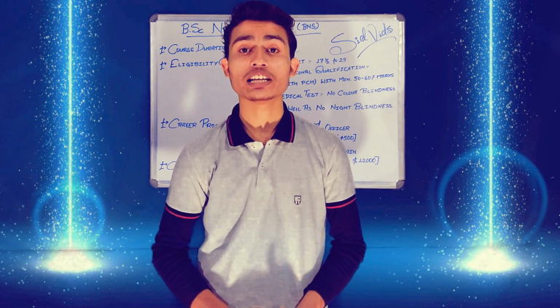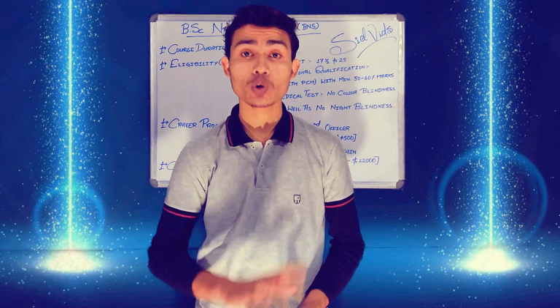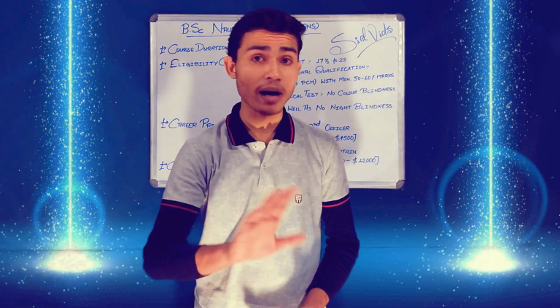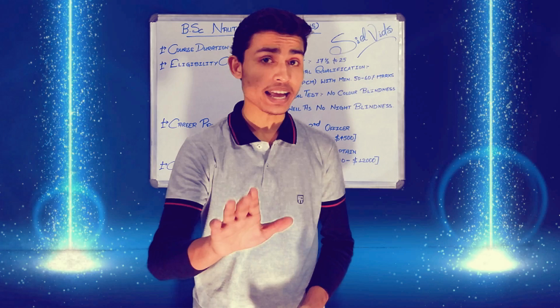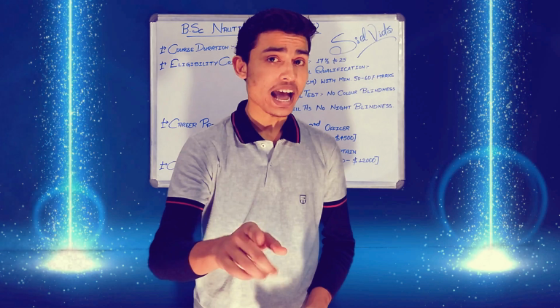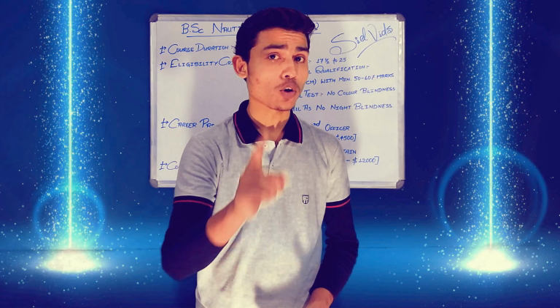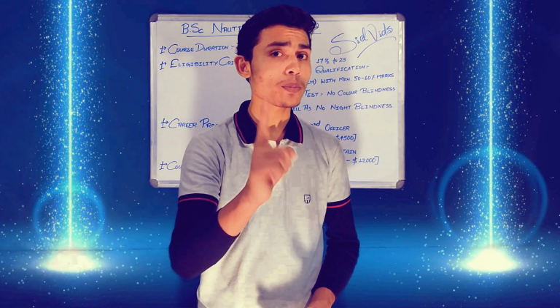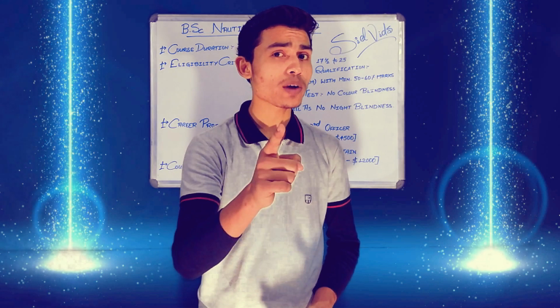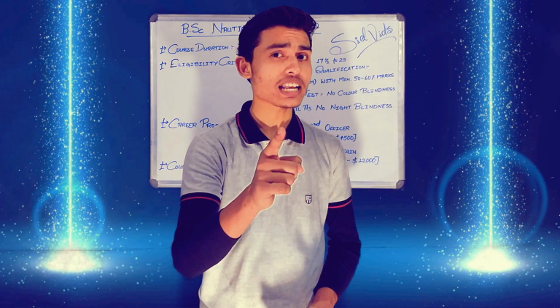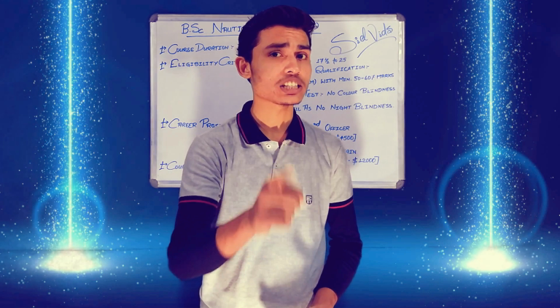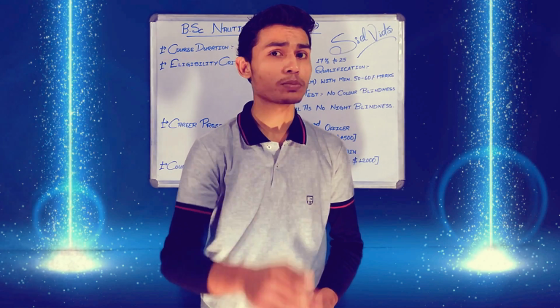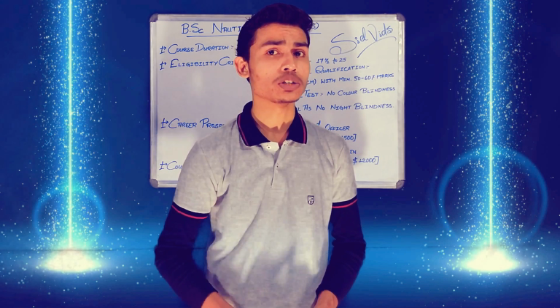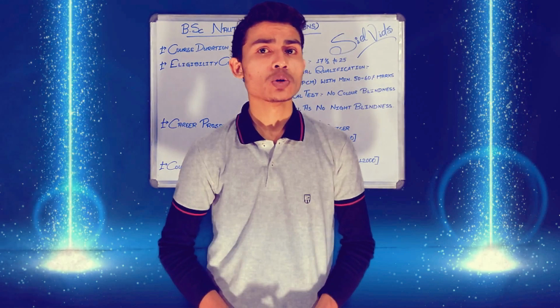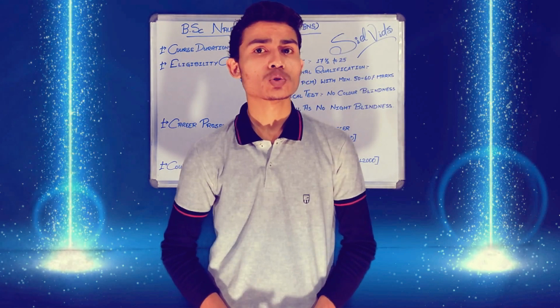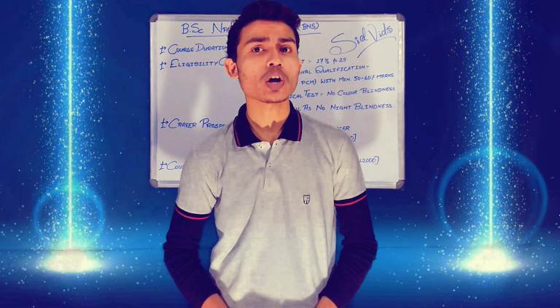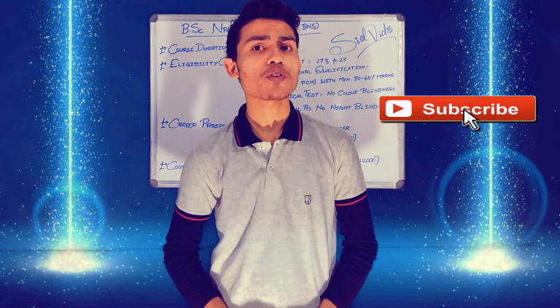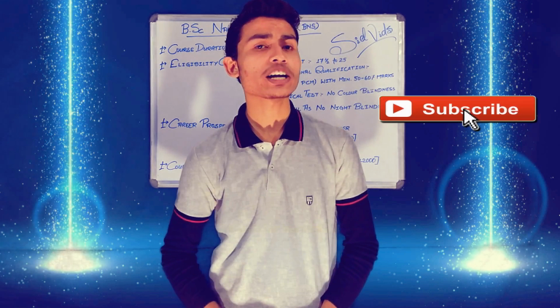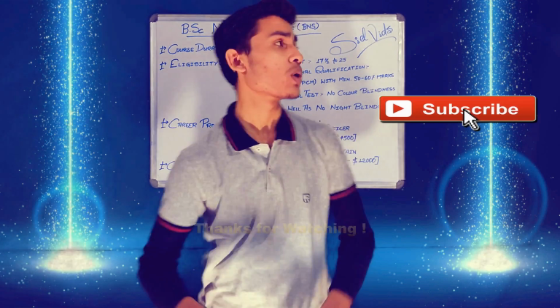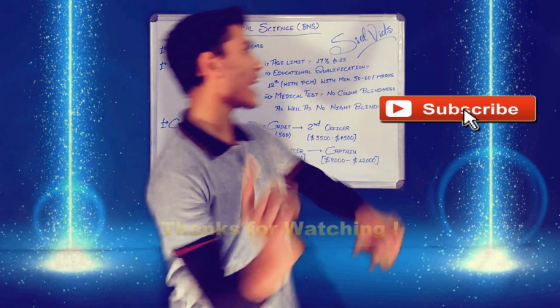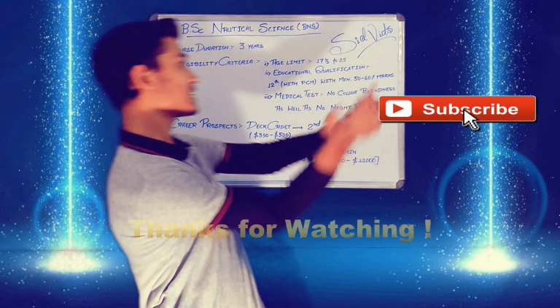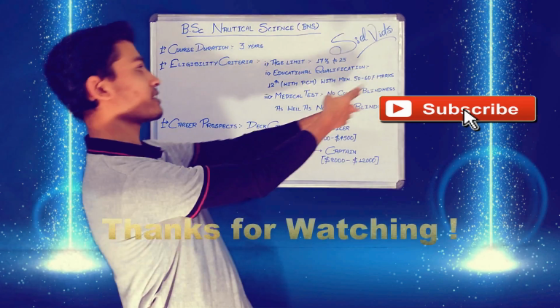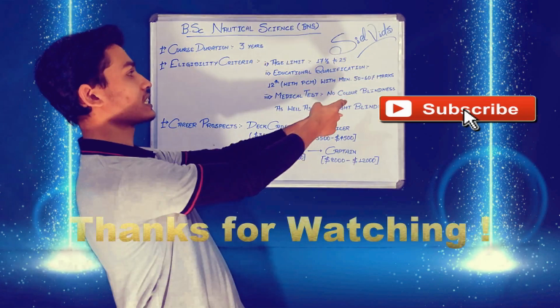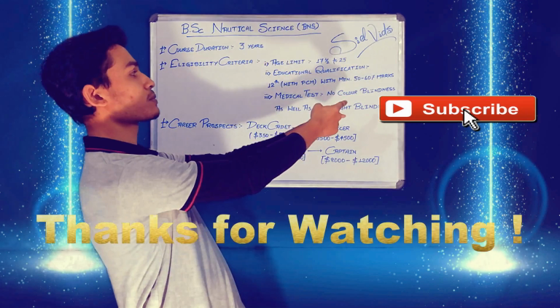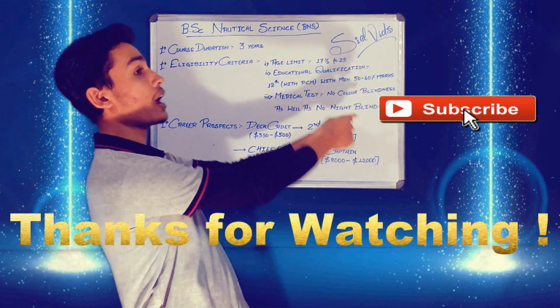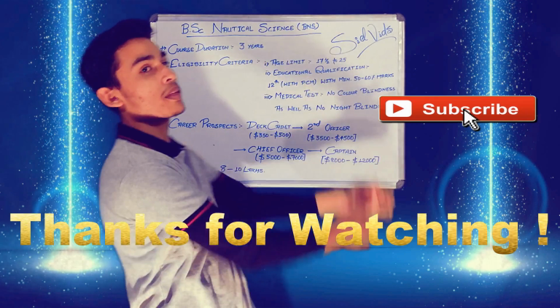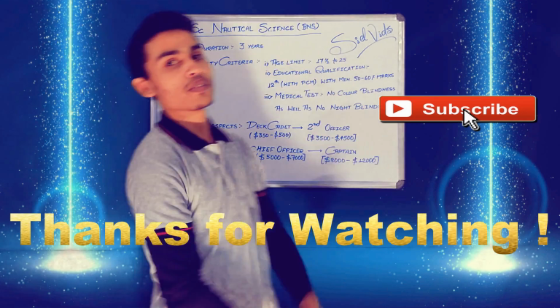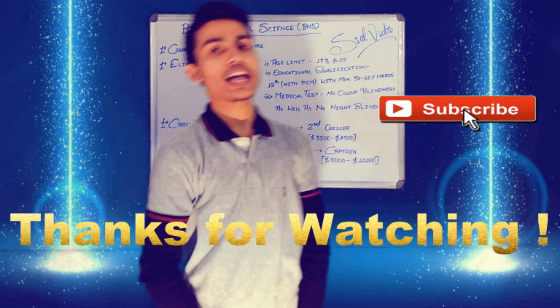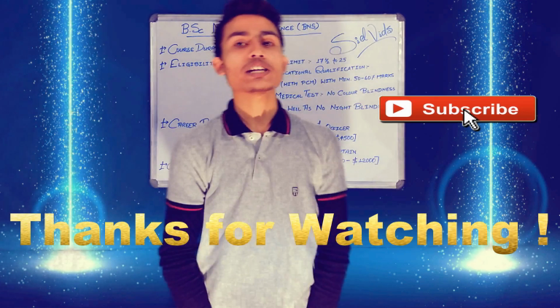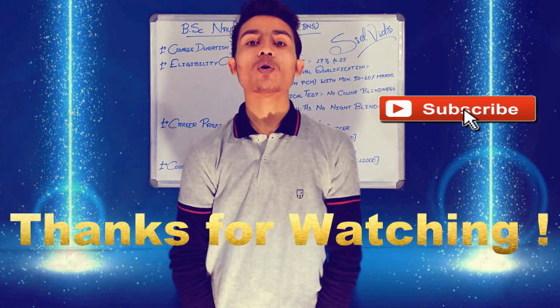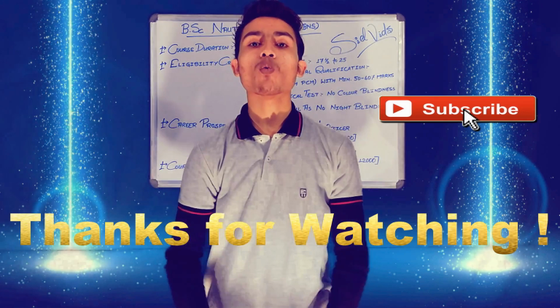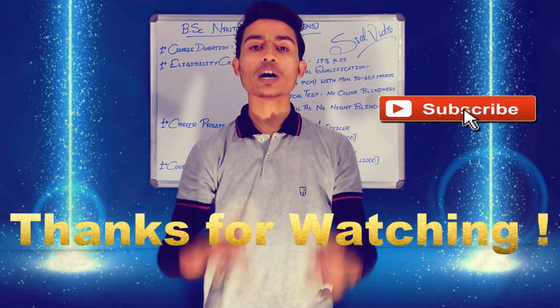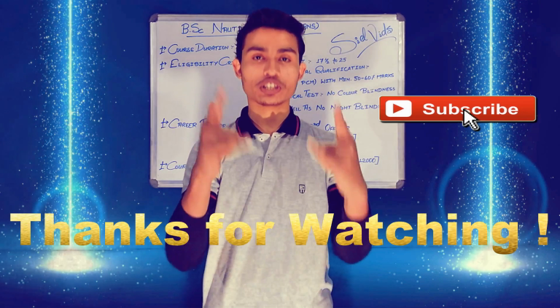Till then, goodbye, and I hope you guys liked this video. So don't forget to like, share, and subscribe. Thanks for watching.